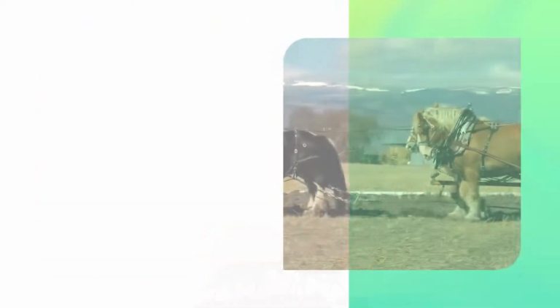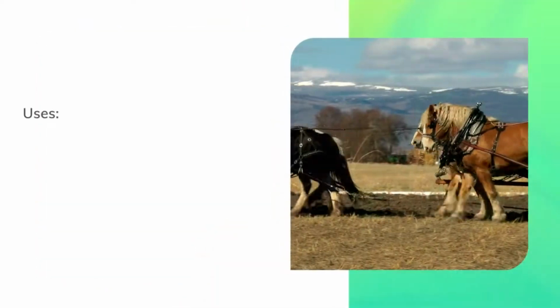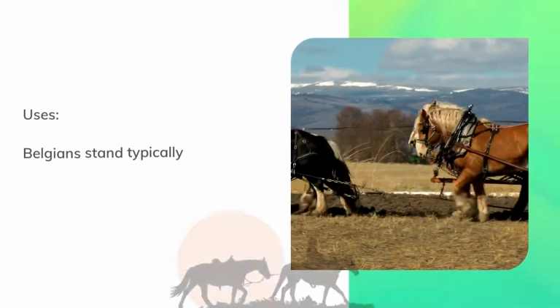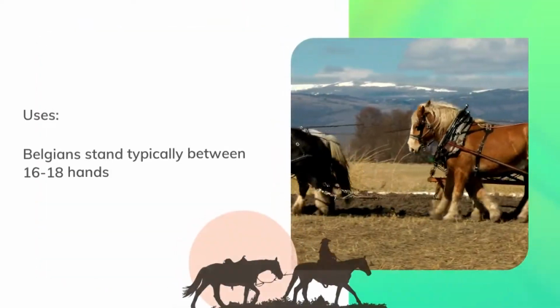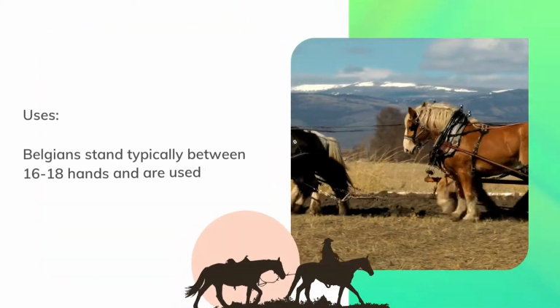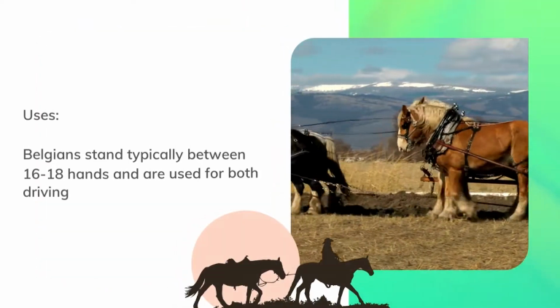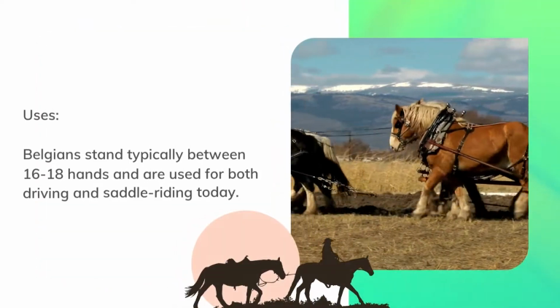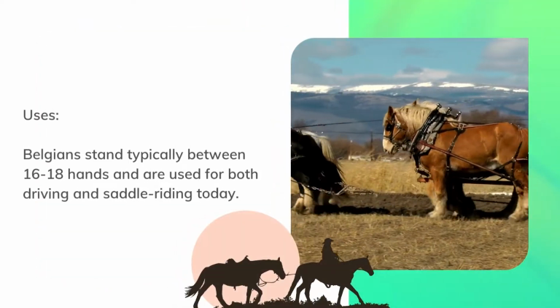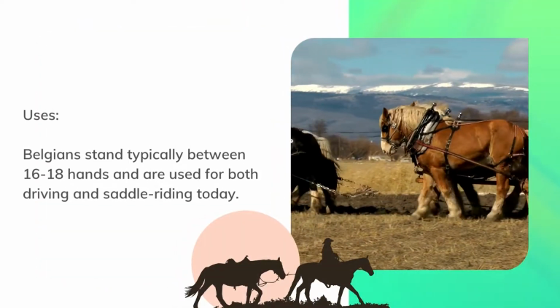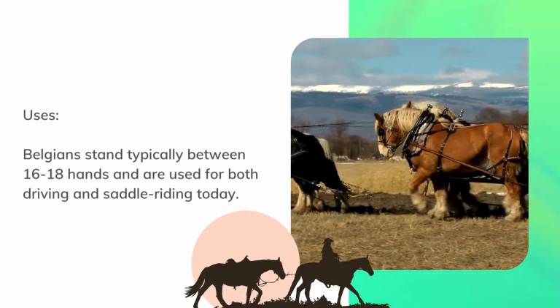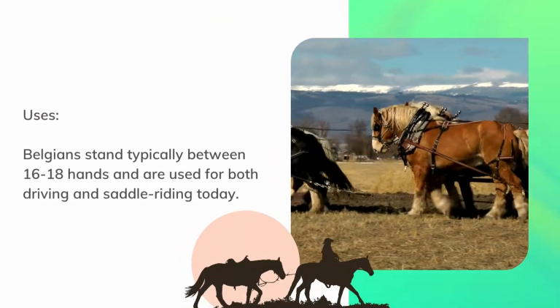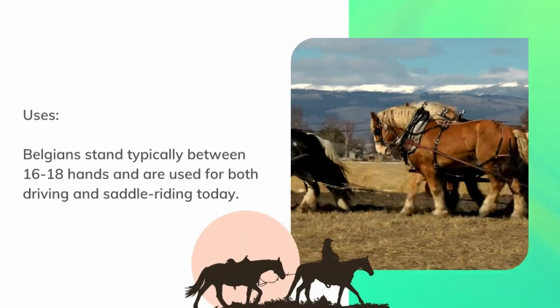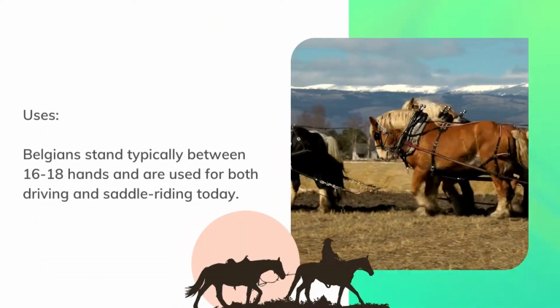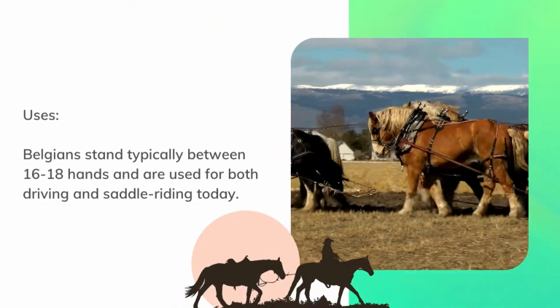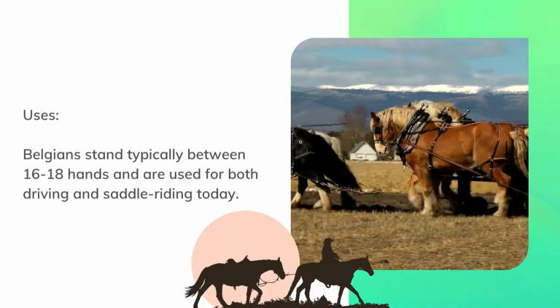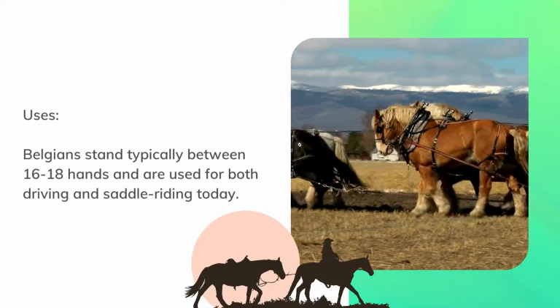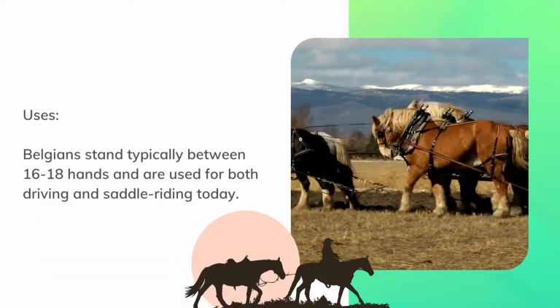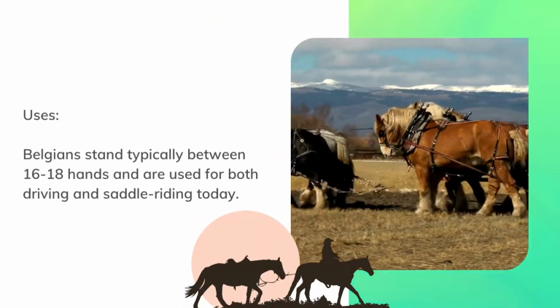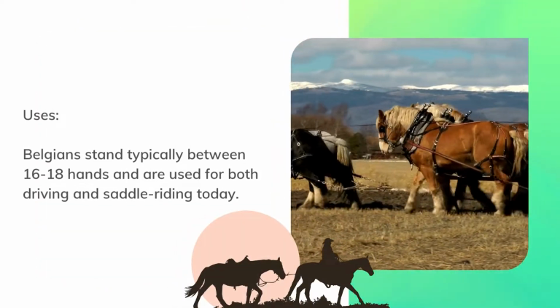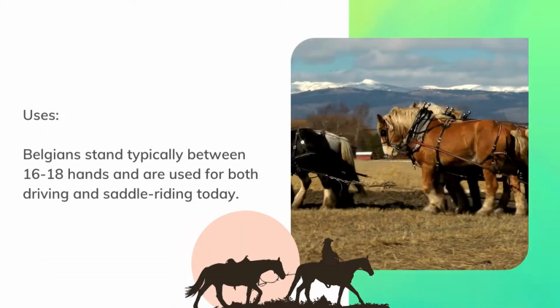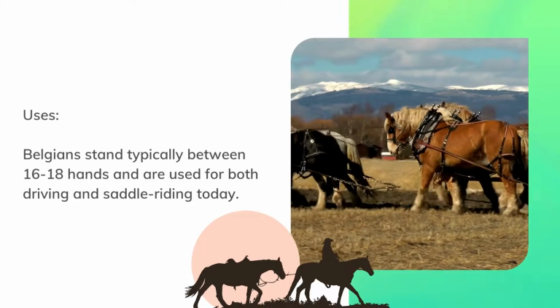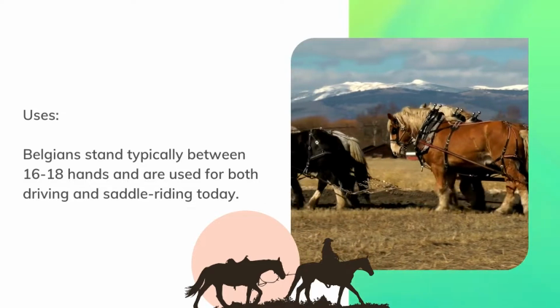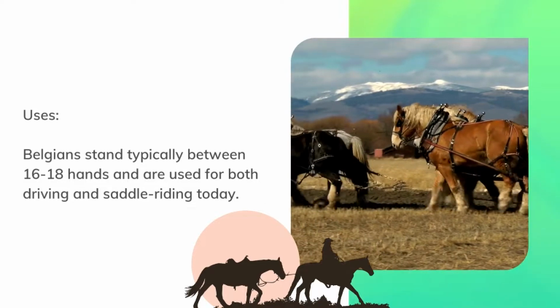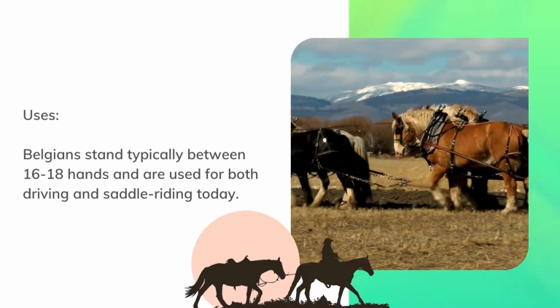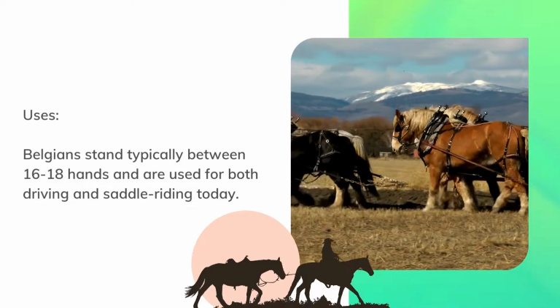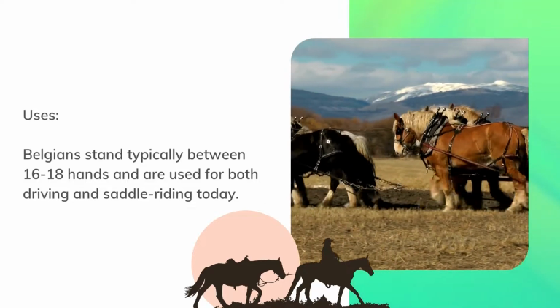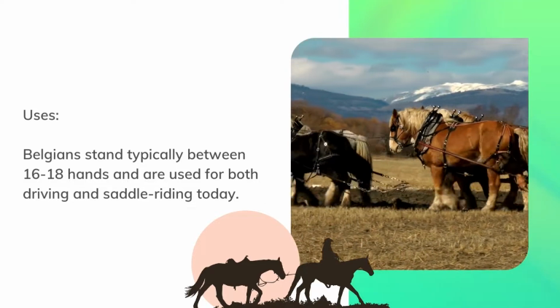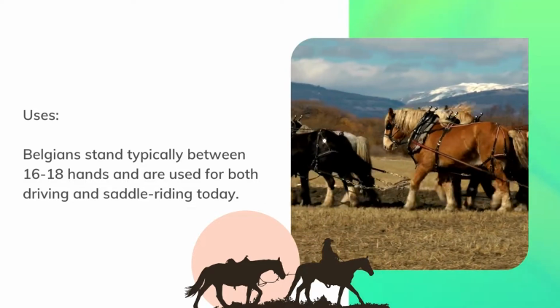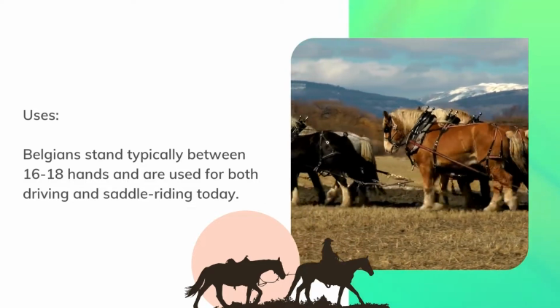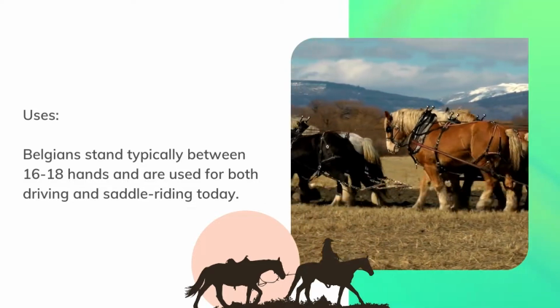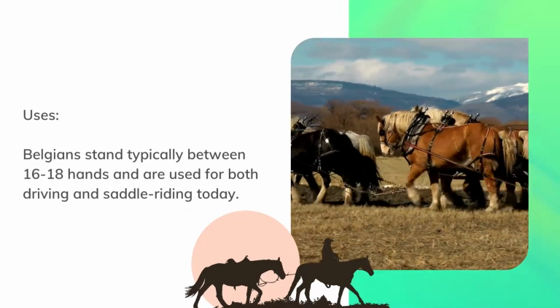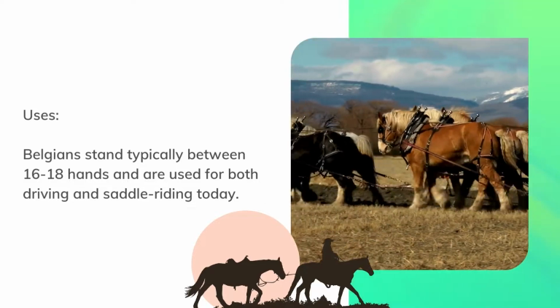Uses. Belgians typically stand between 16 to 18 hands and are used for both driving and saddle riding today.